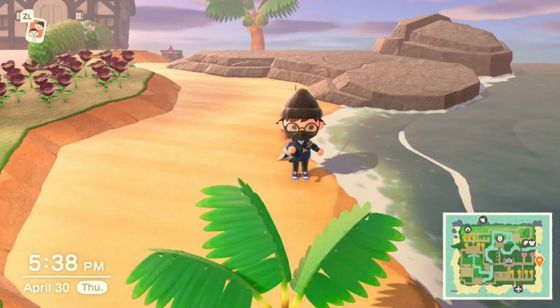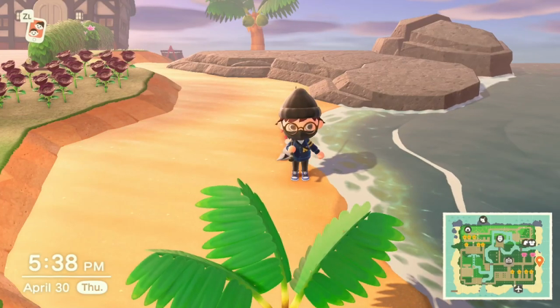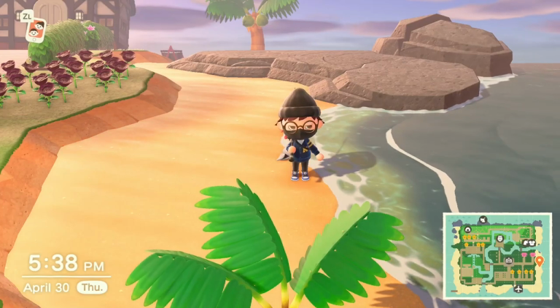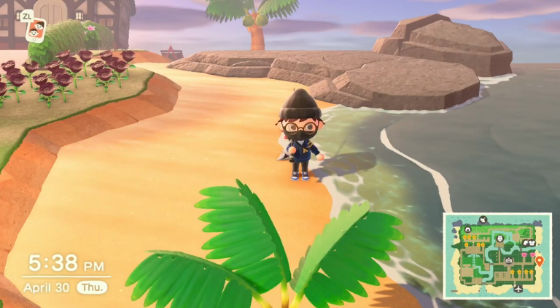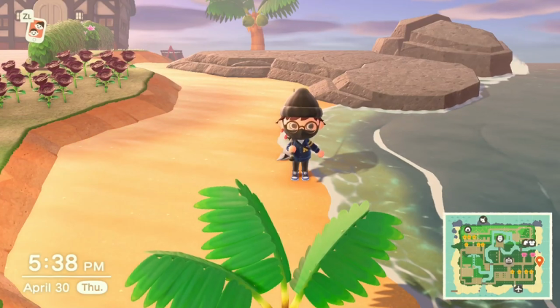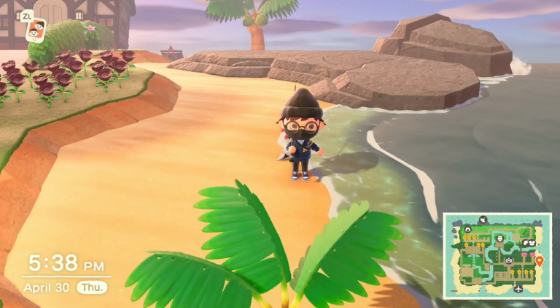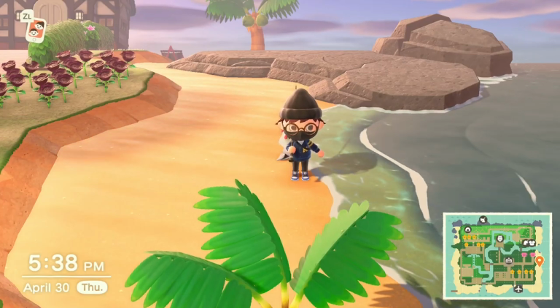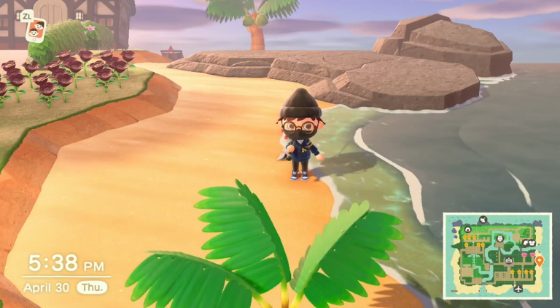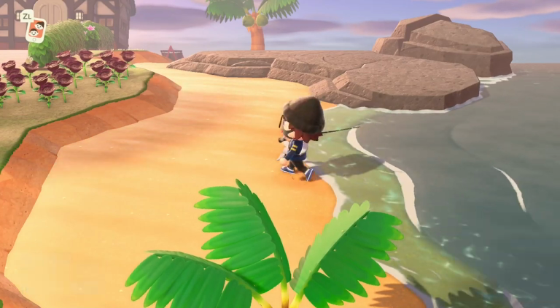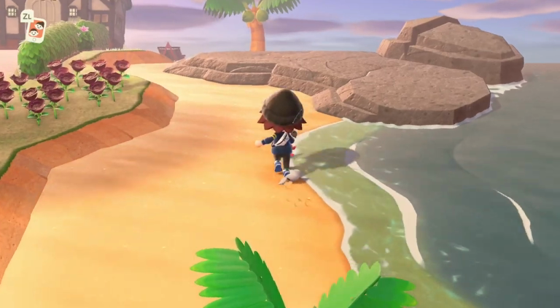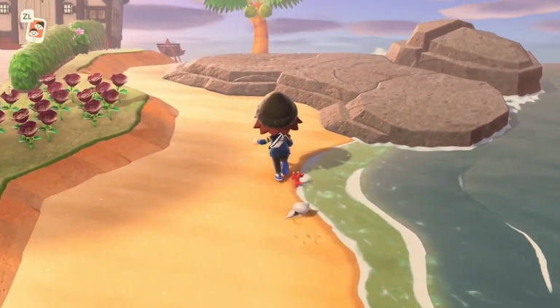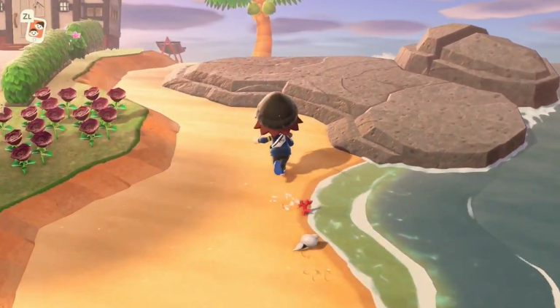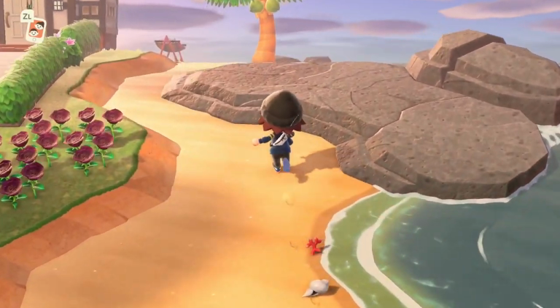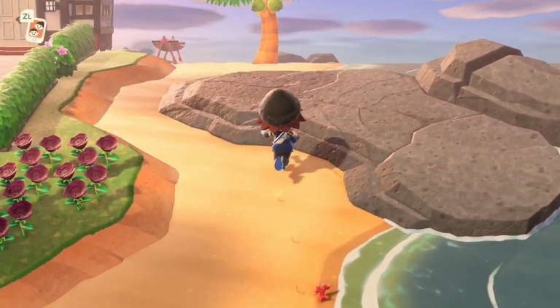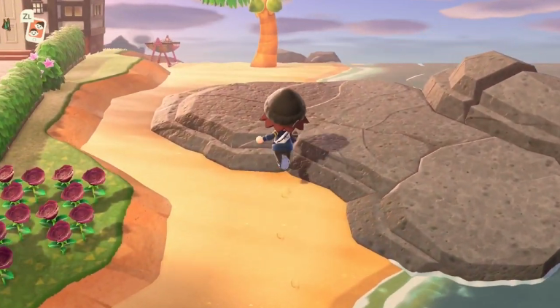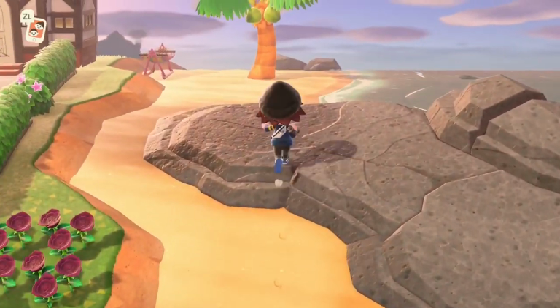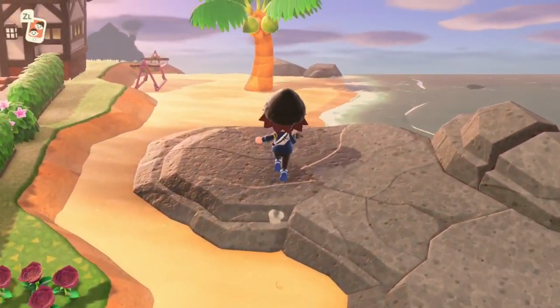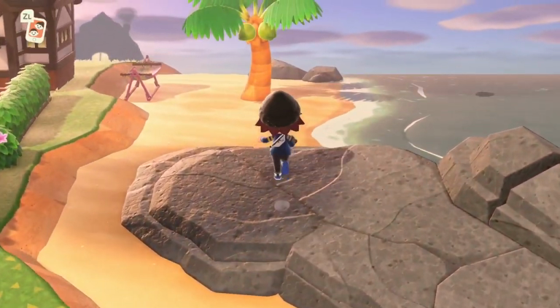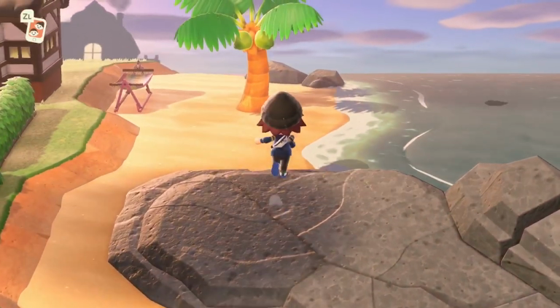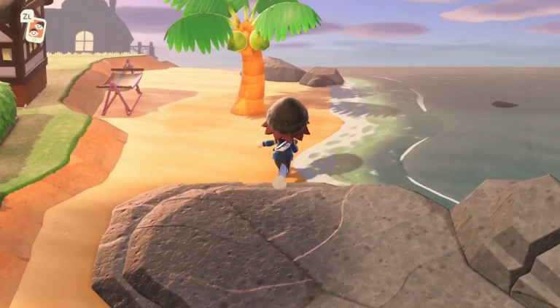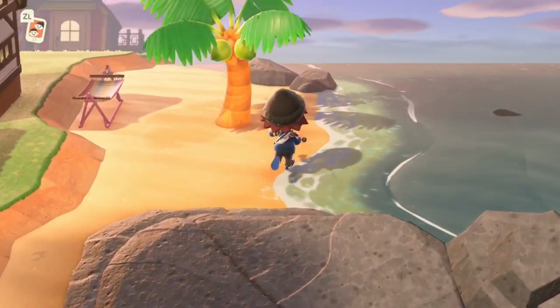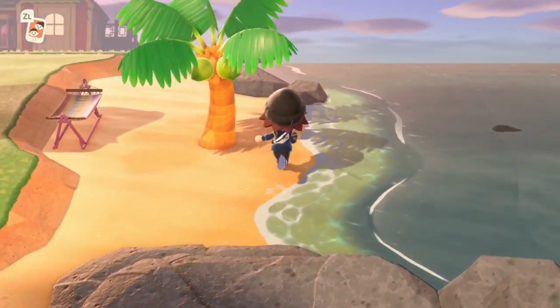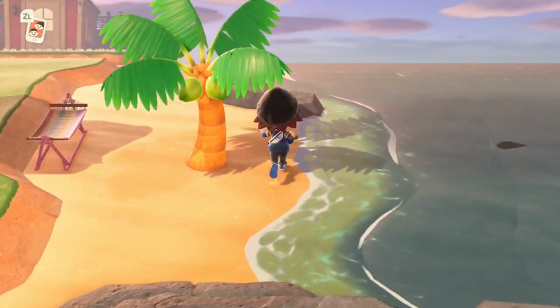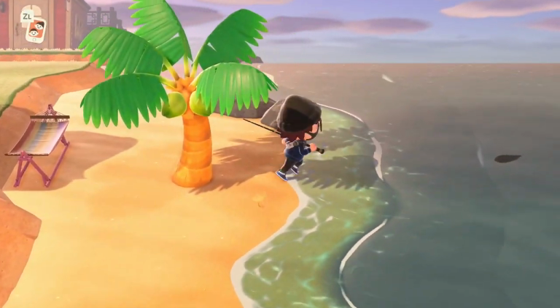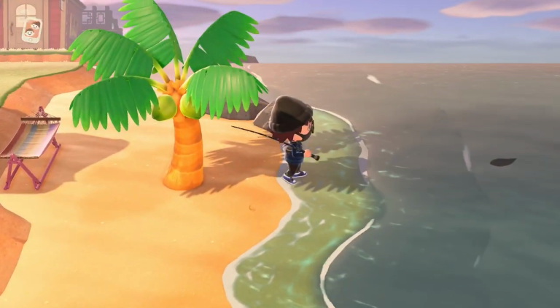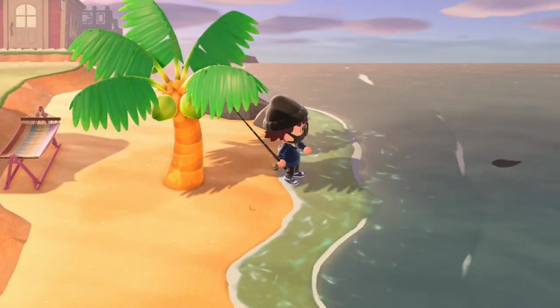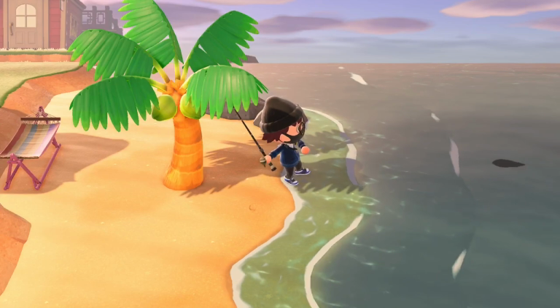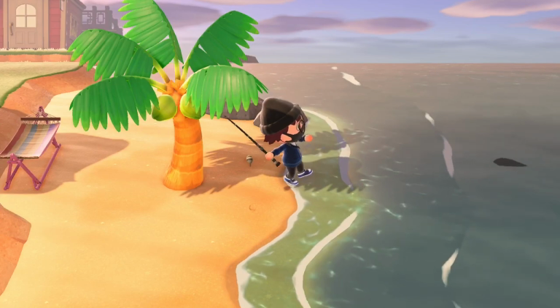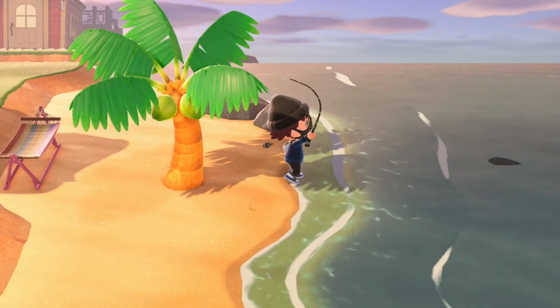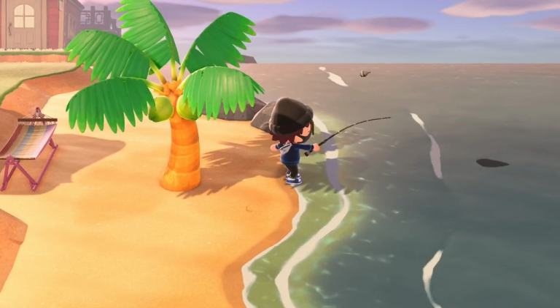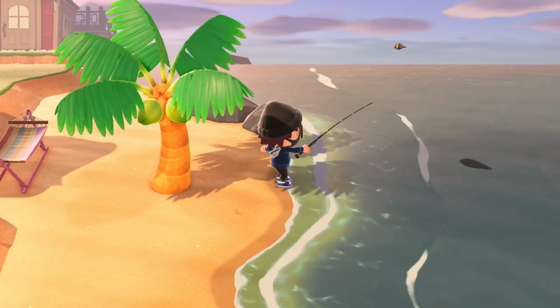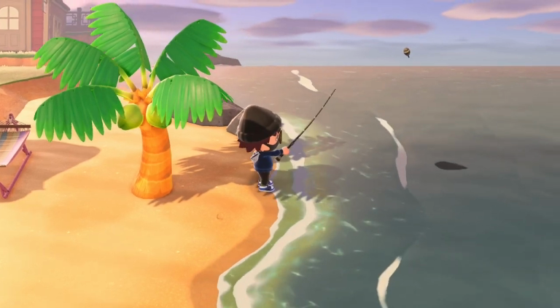Ayo, what is poppin' crossers? In today's video I'm going to be talking about the new fish and bugs that are coming in the month of May for the Southern Hemisphere.